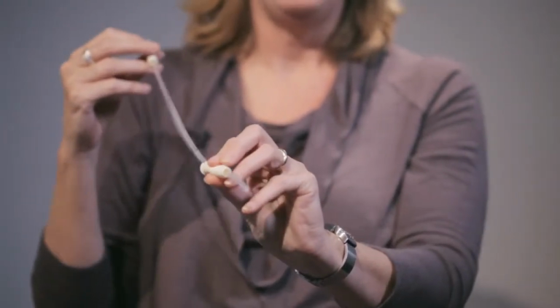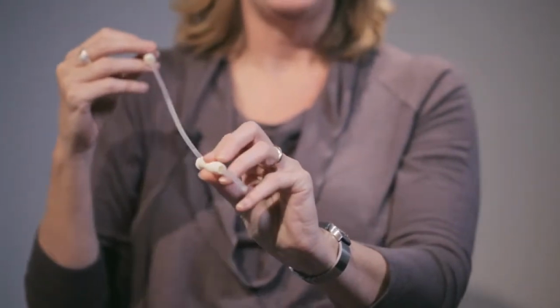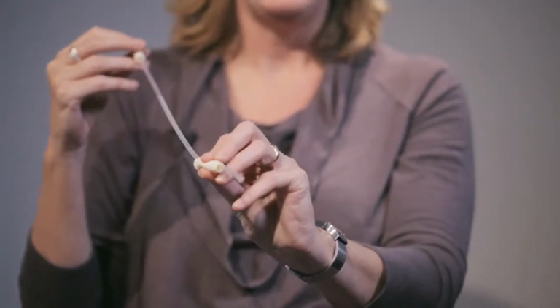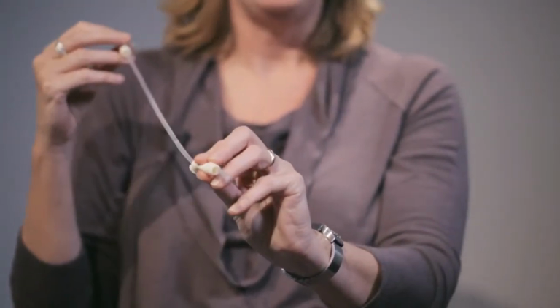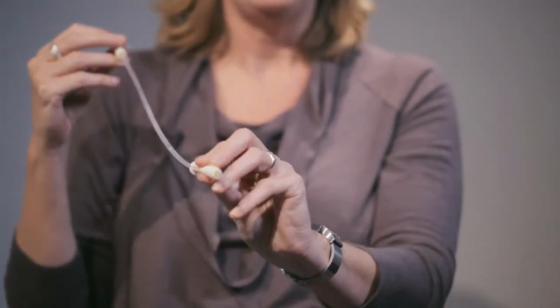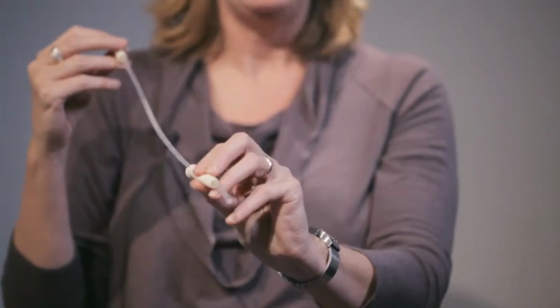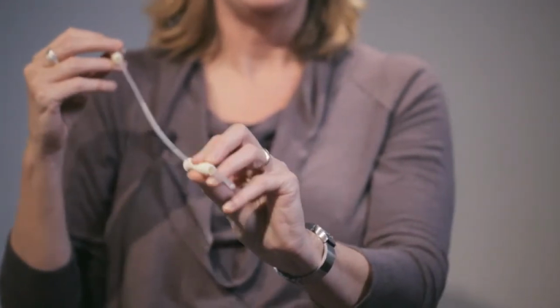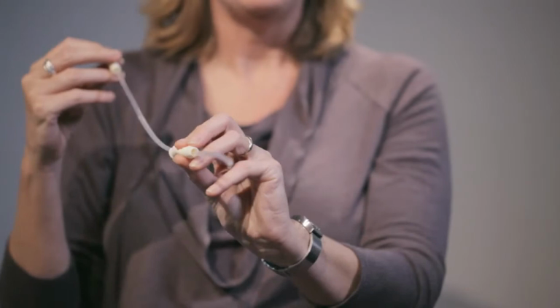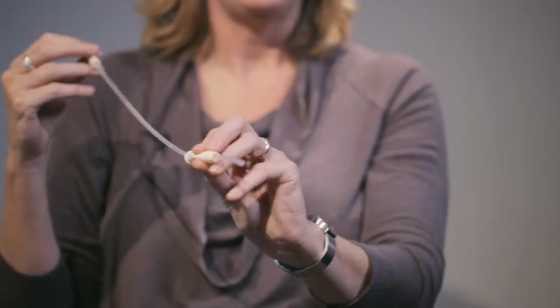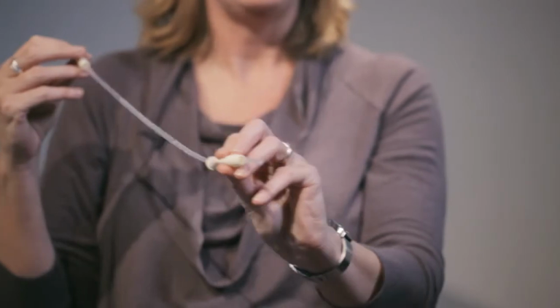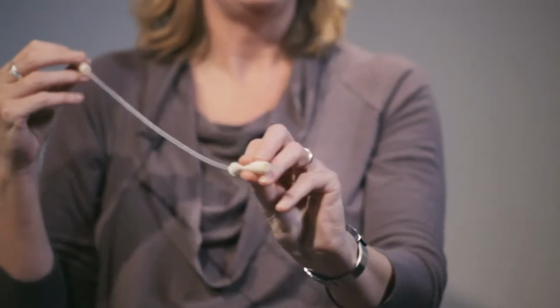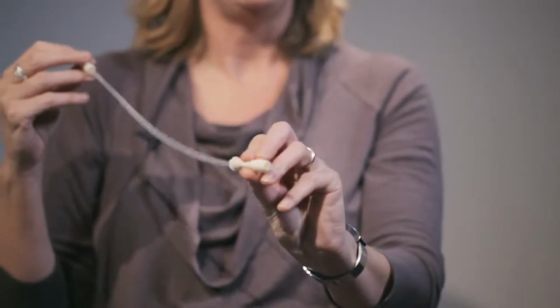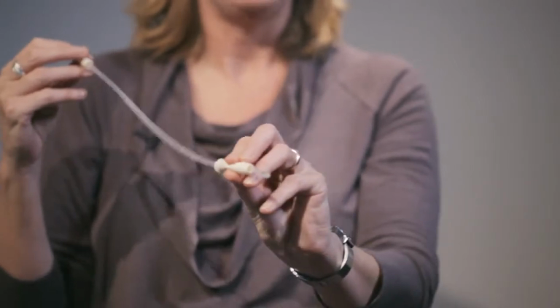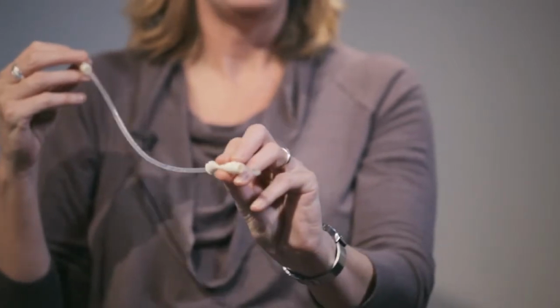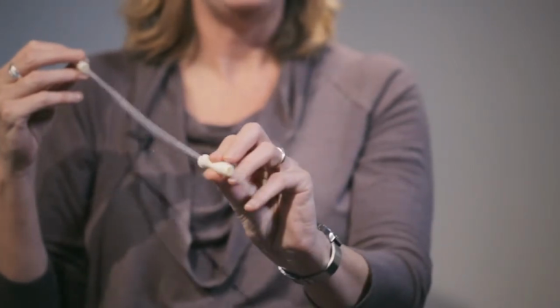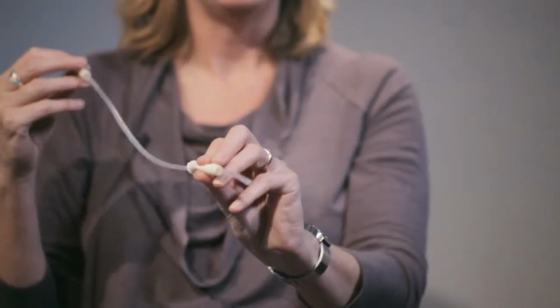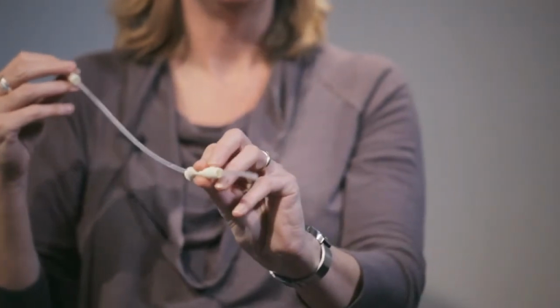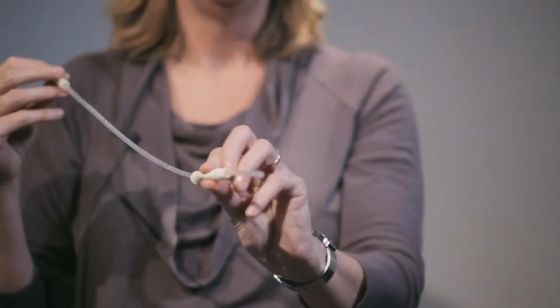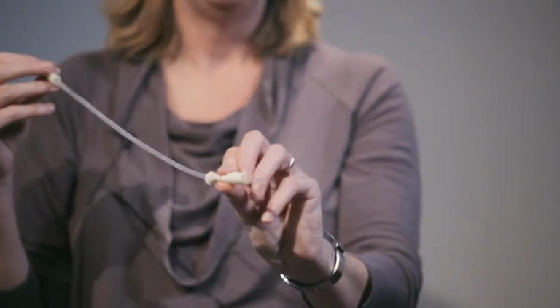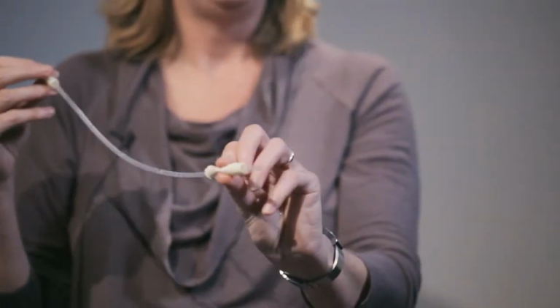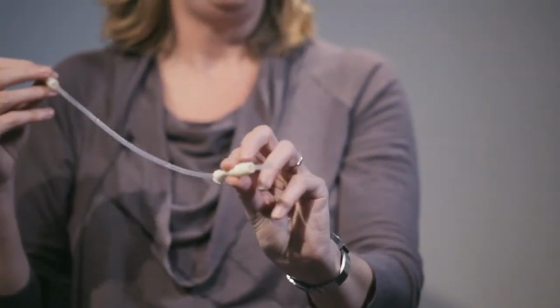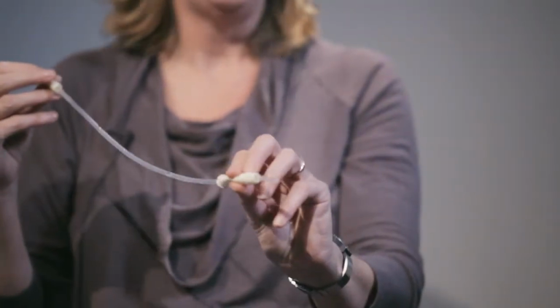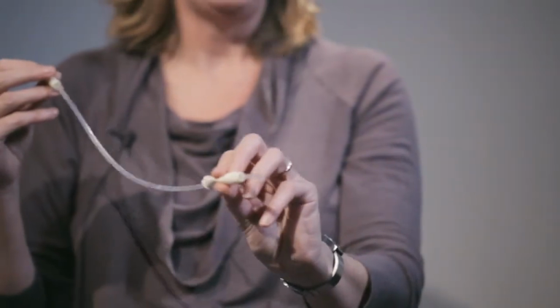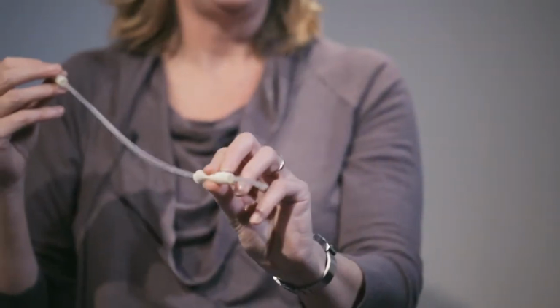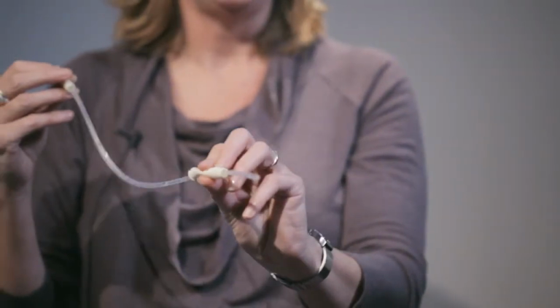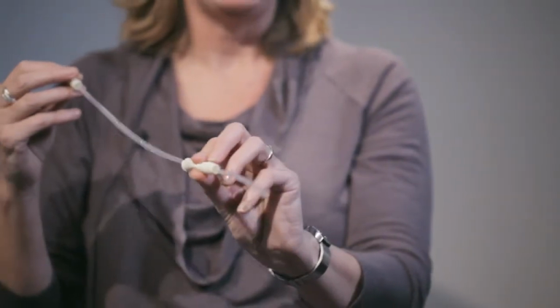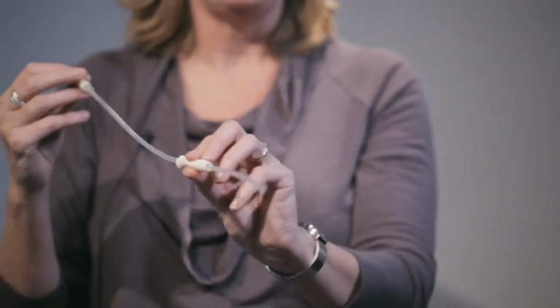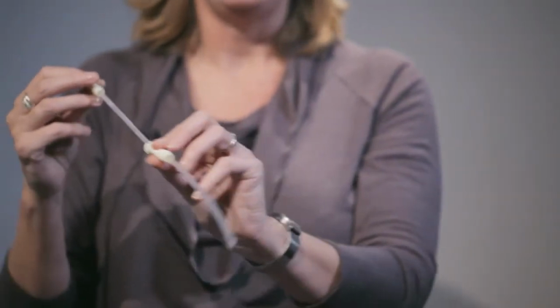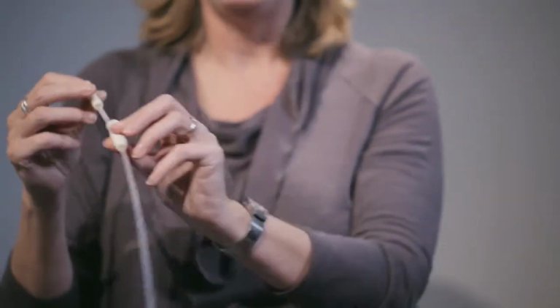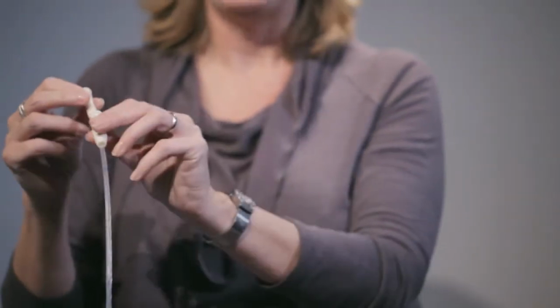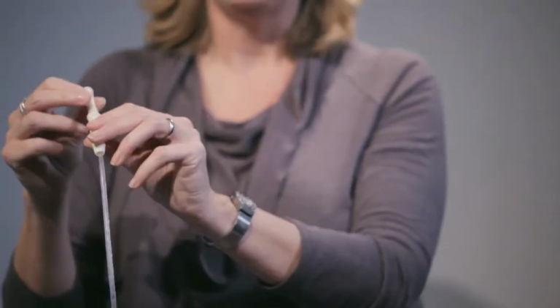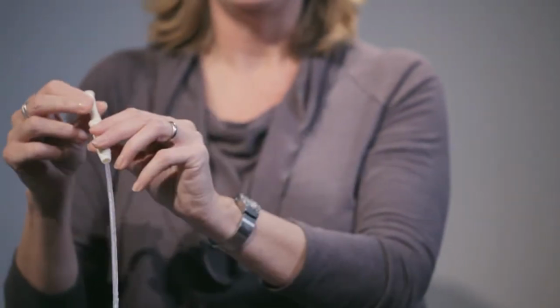It's this no-touch technique that I really like. We often have different people catheterising the children when they're younger, and you don't have to touch the catheter tip at all.